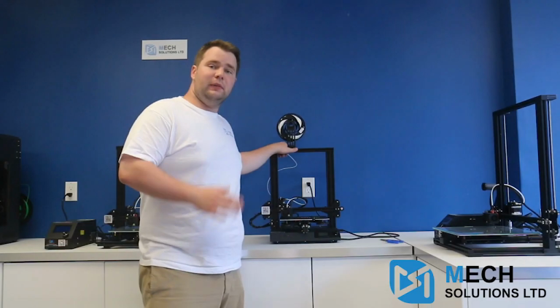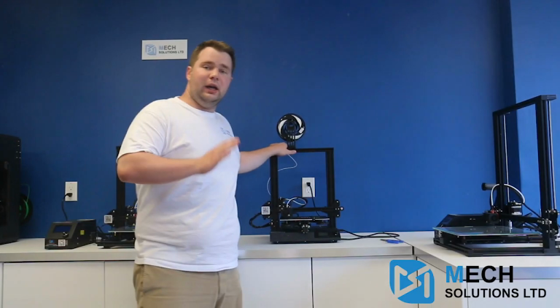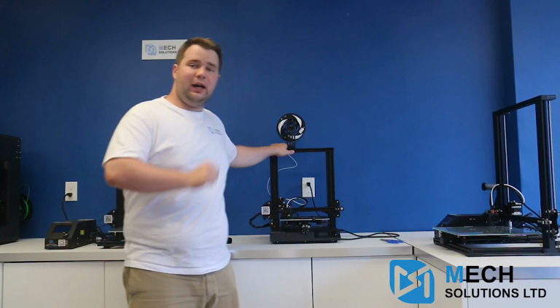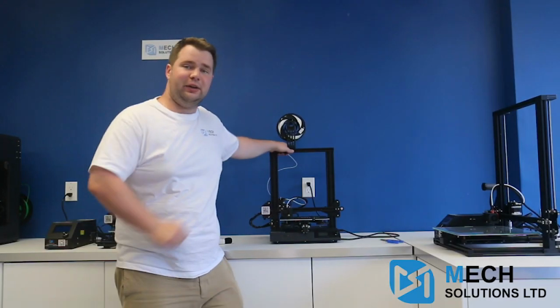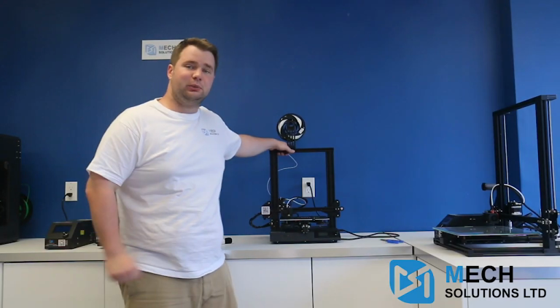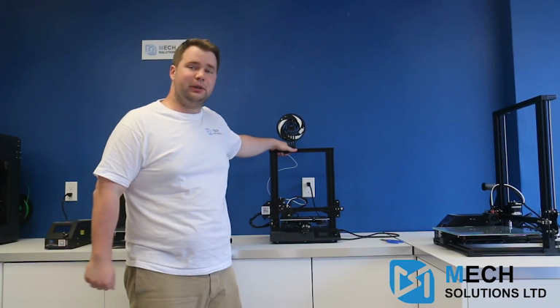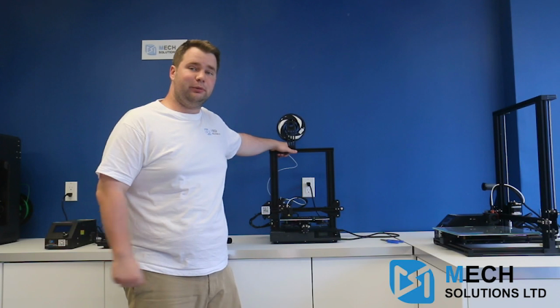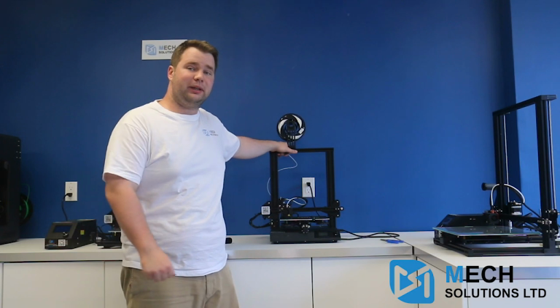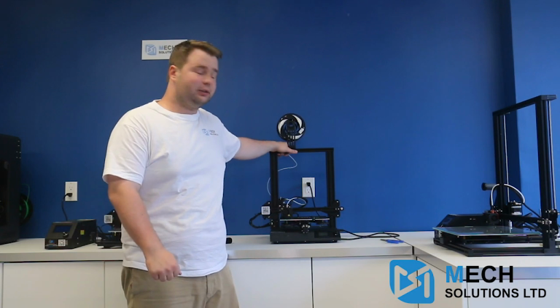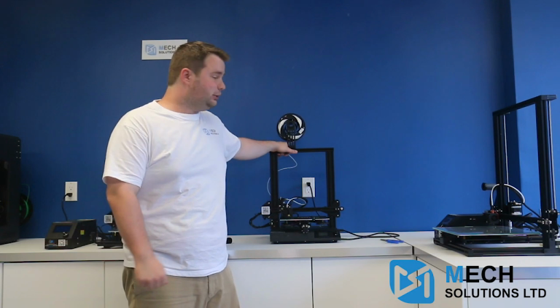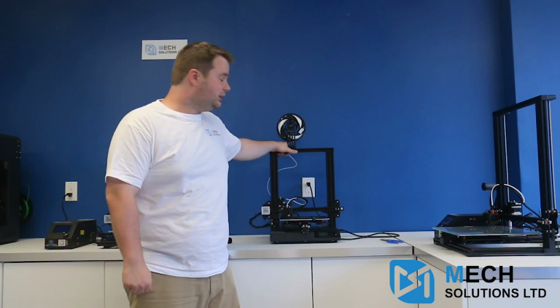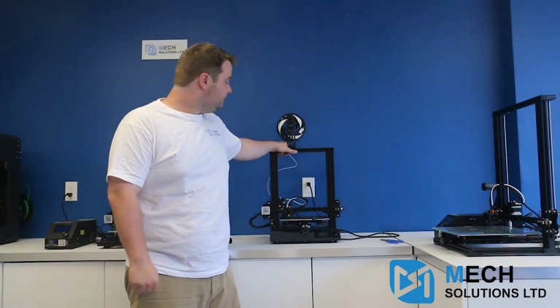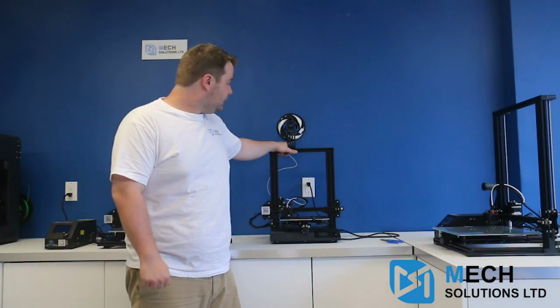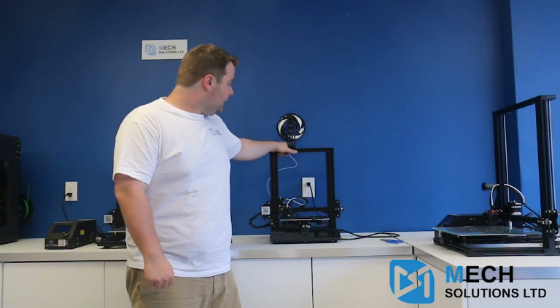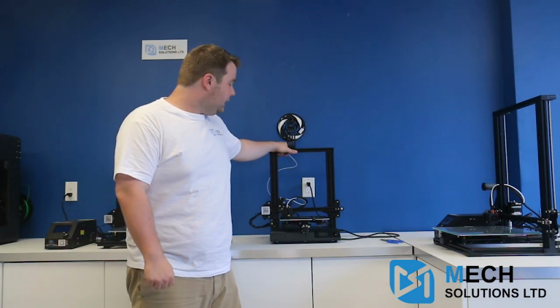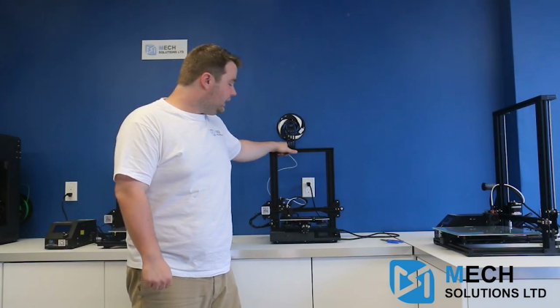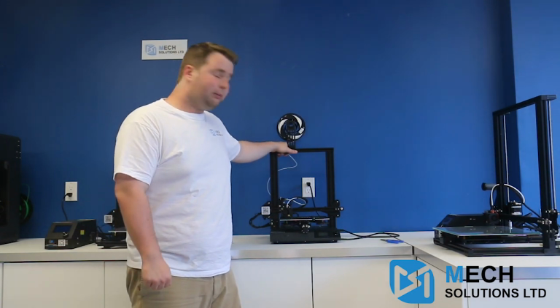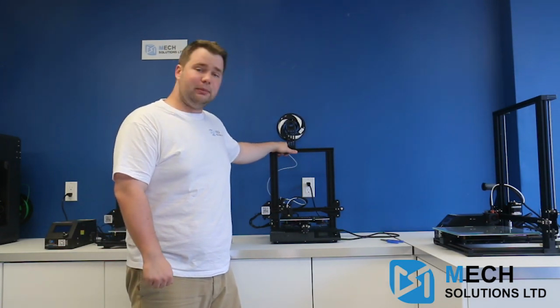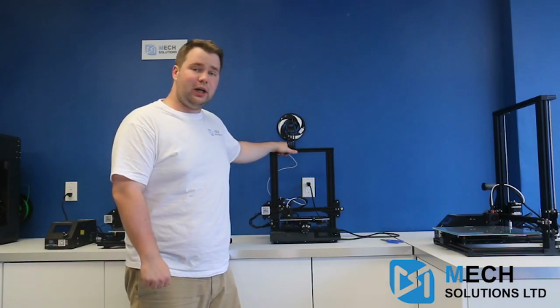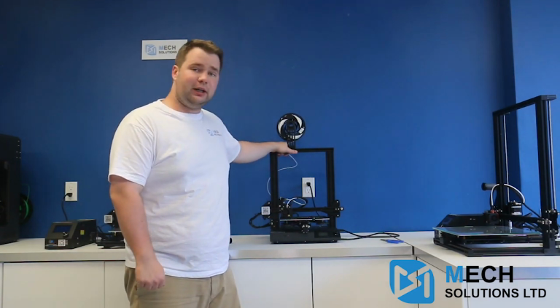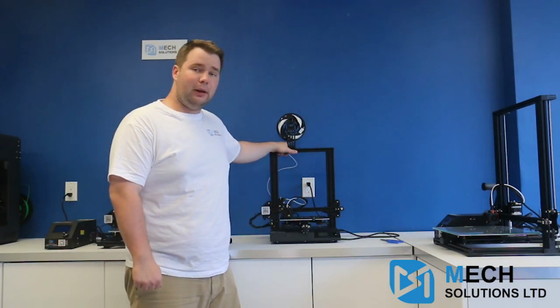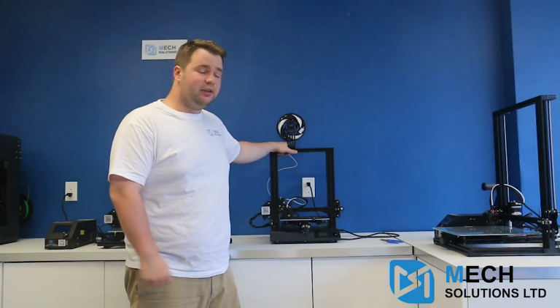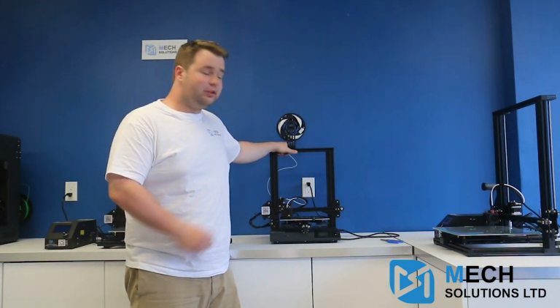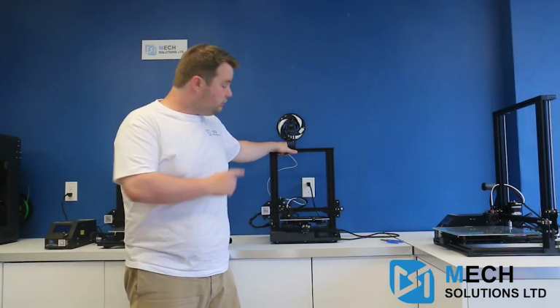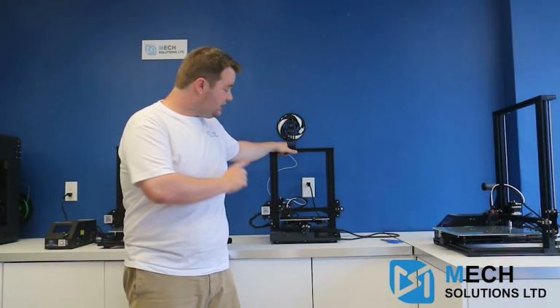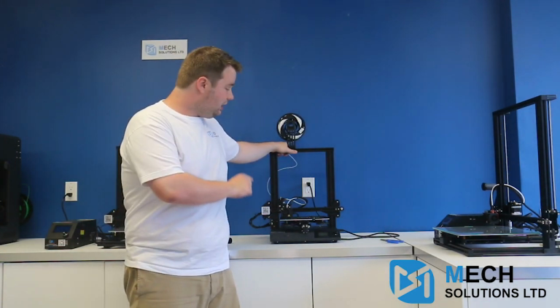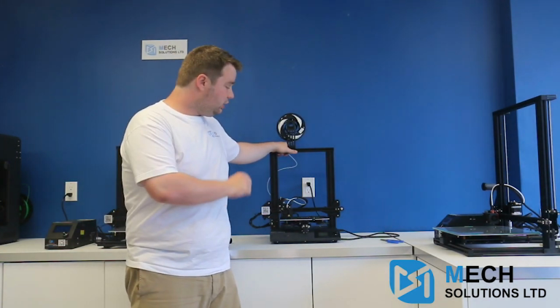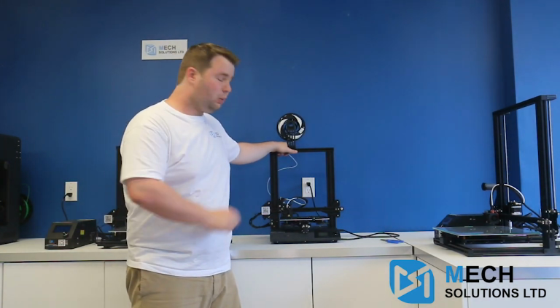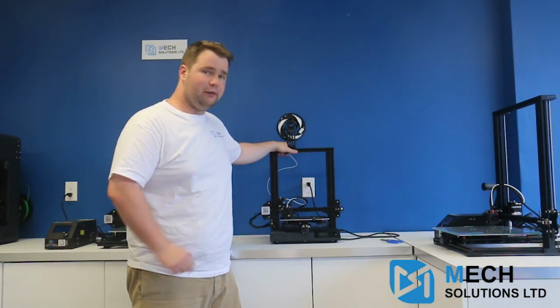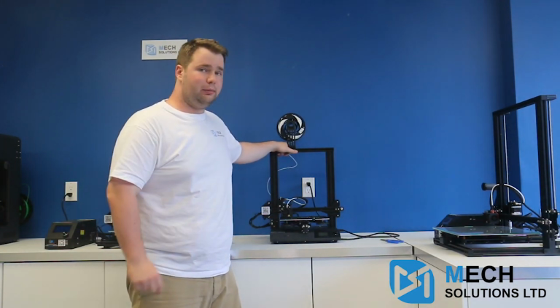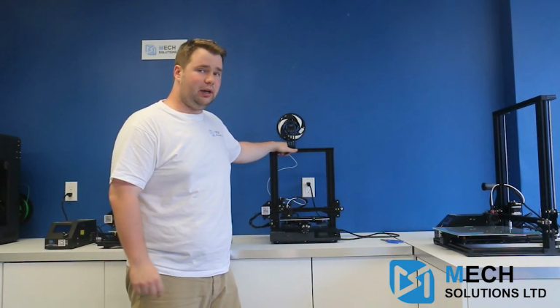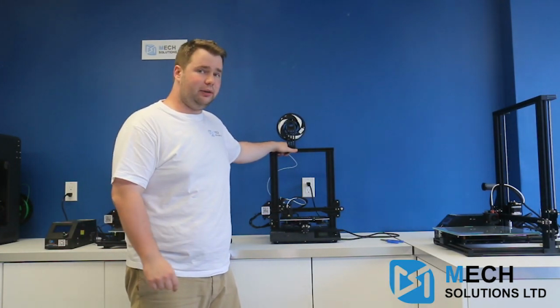Hi there, it's William from Mech Solutions, and today I'm going to be talking about the new CR20 from Creality.